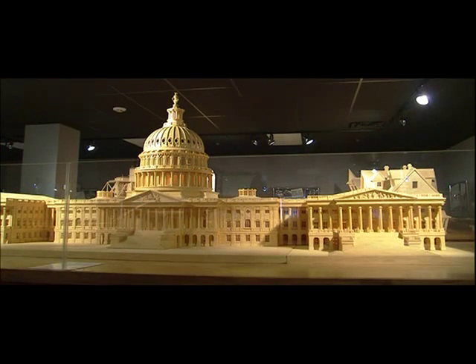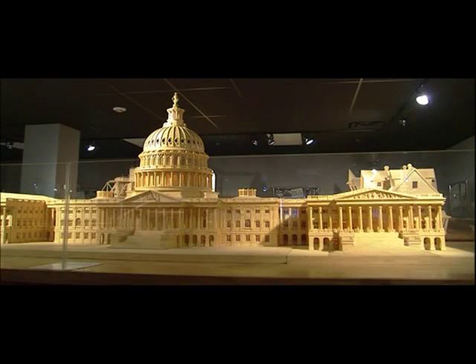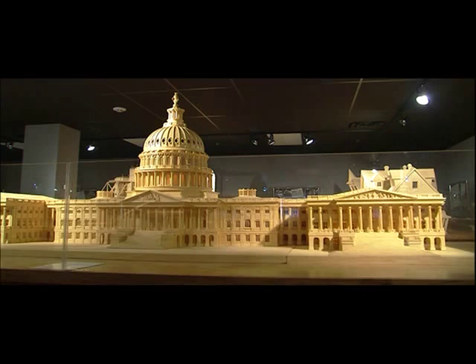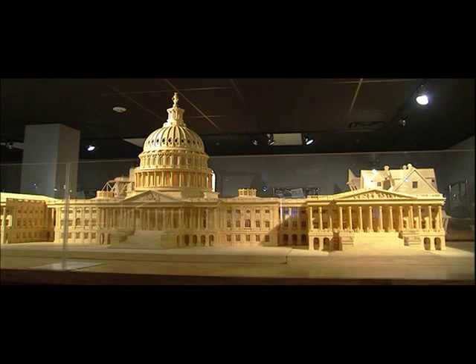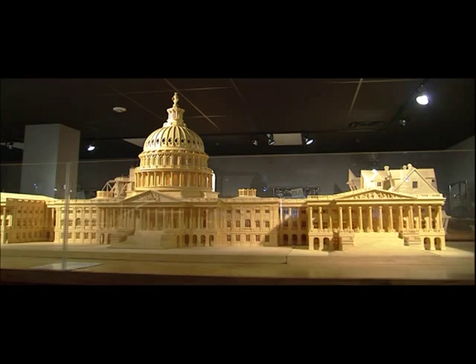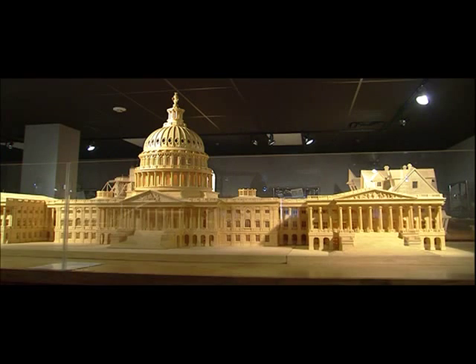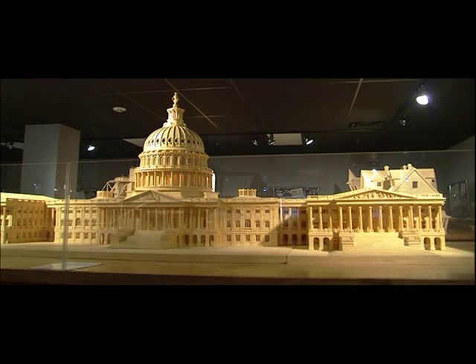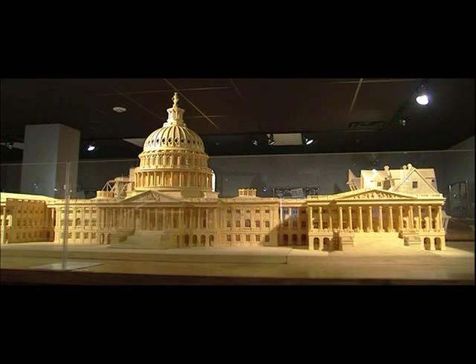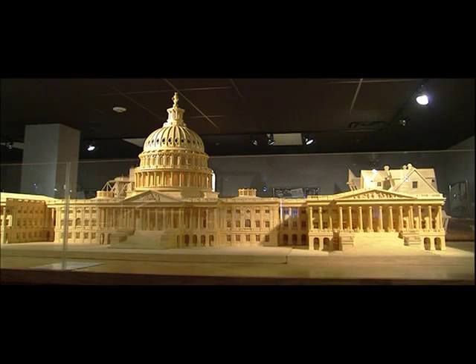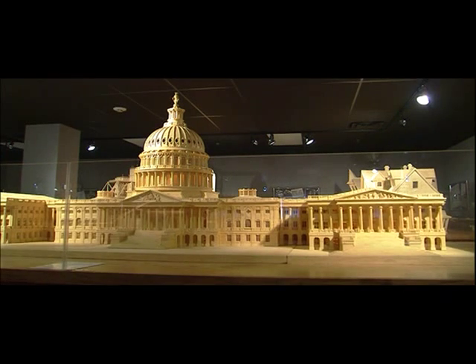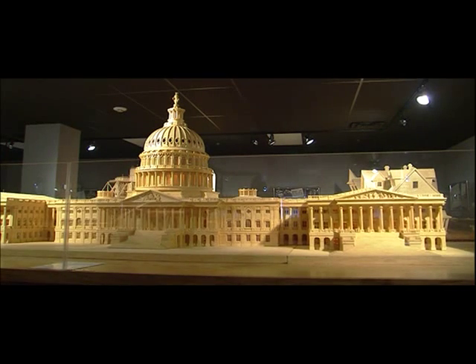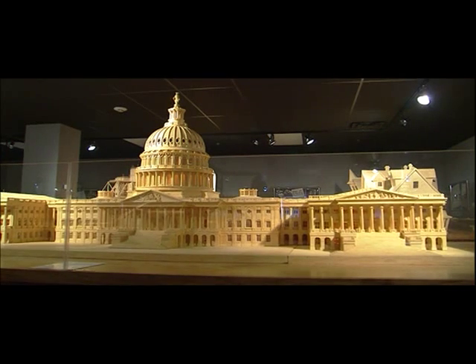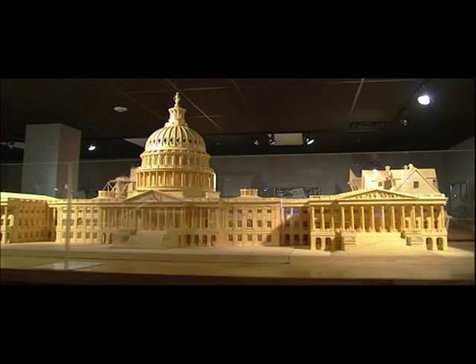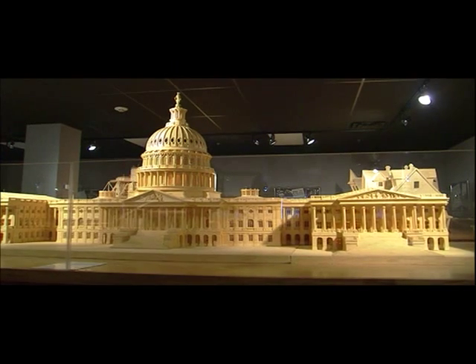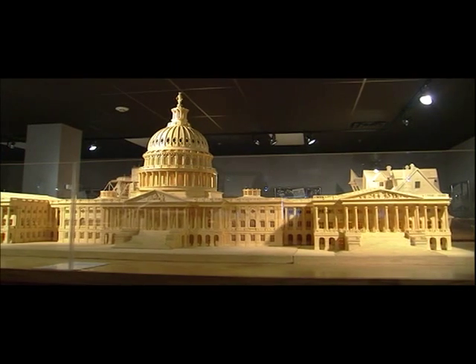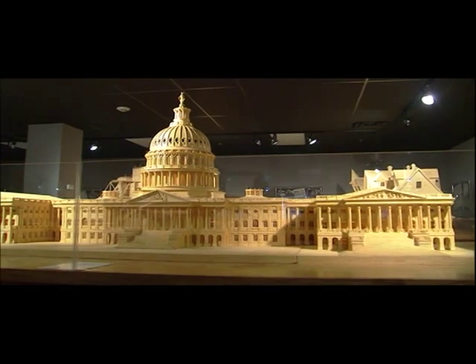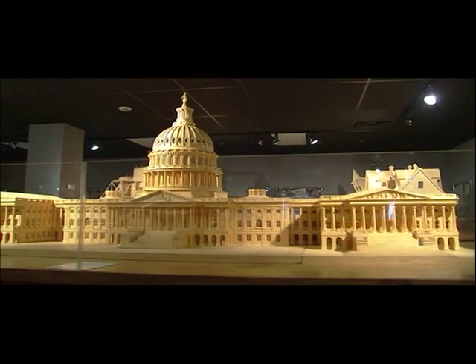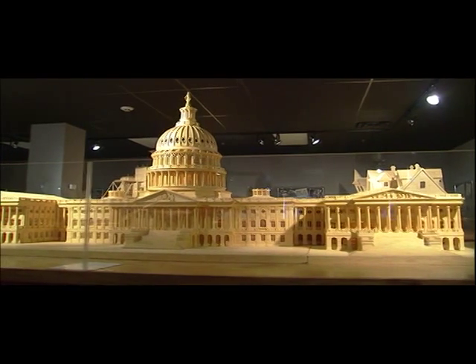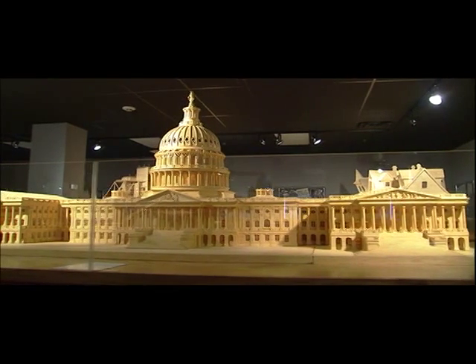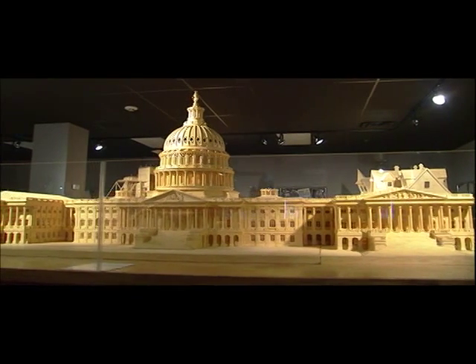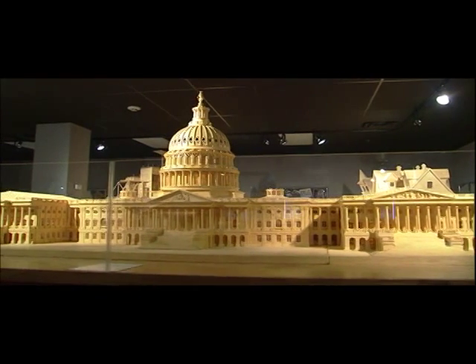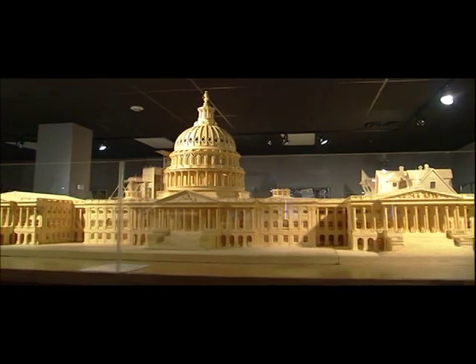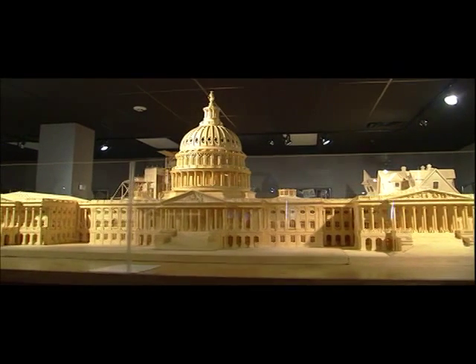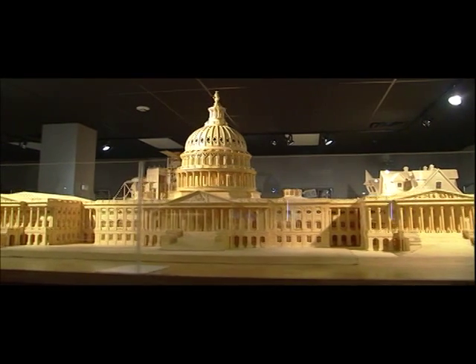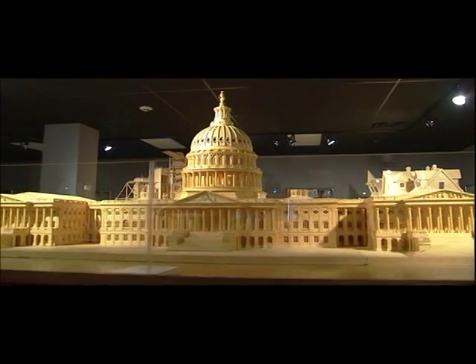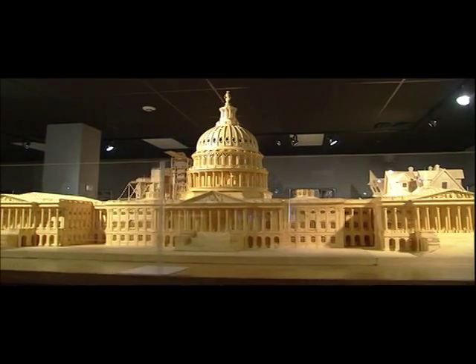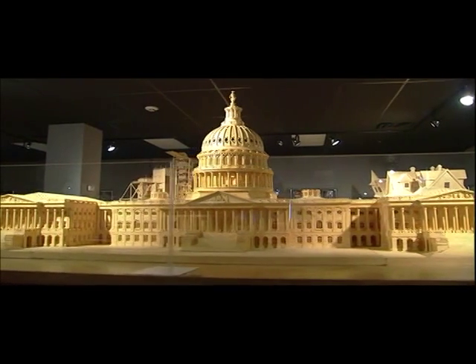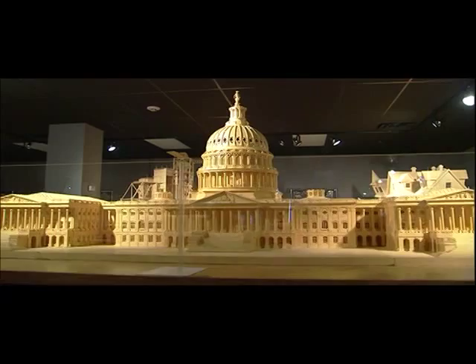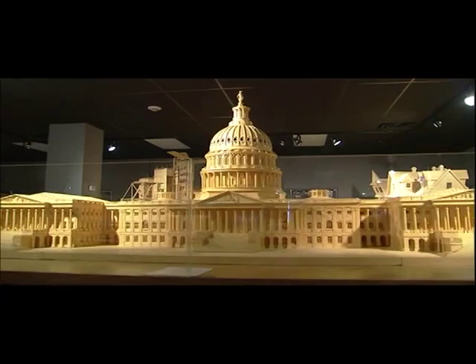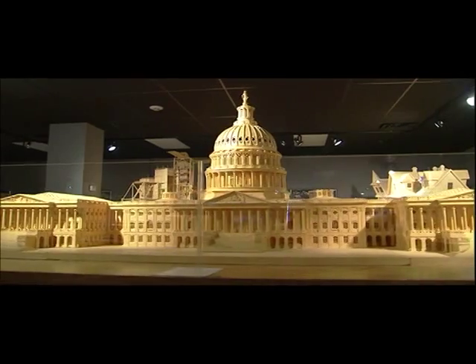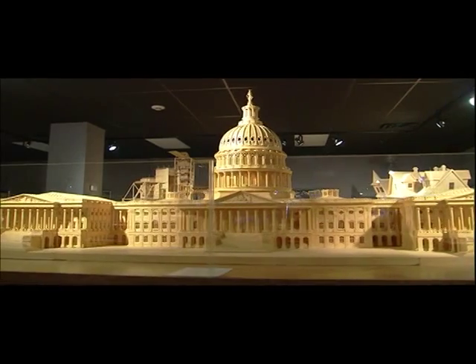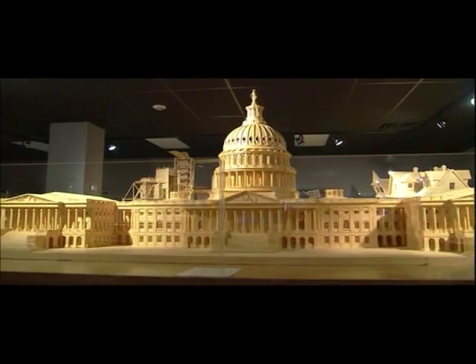About five years ago, I was sitting on the brick wall.